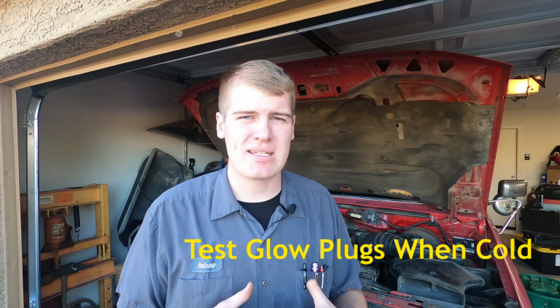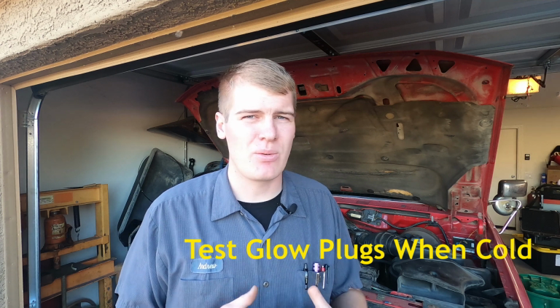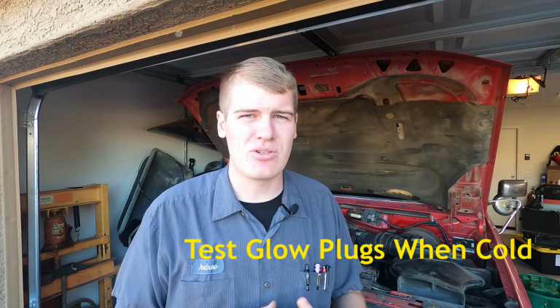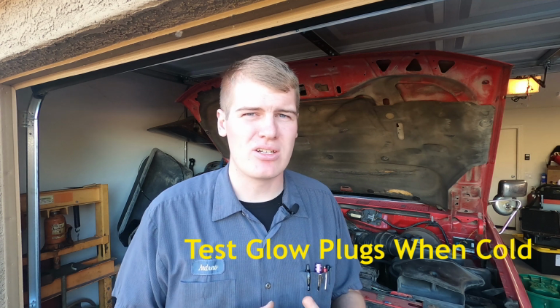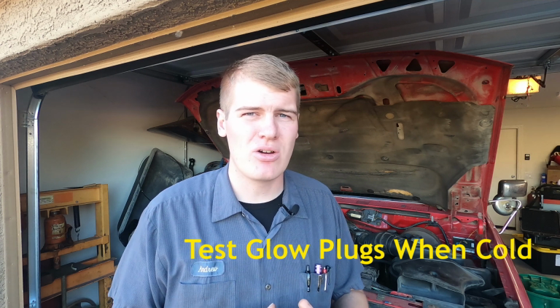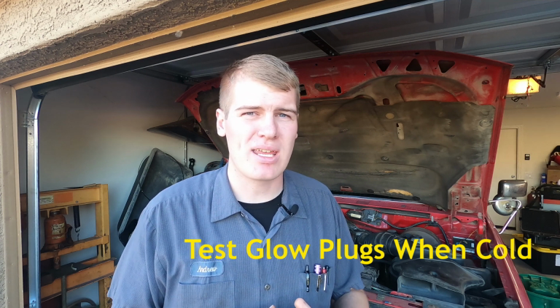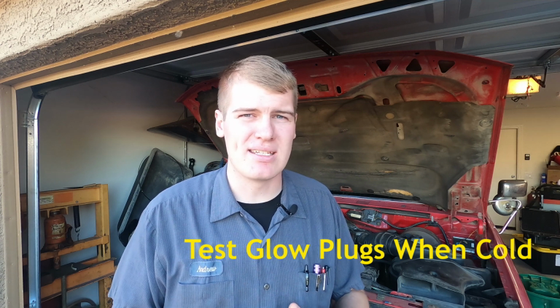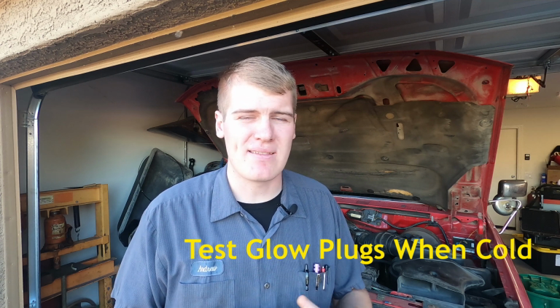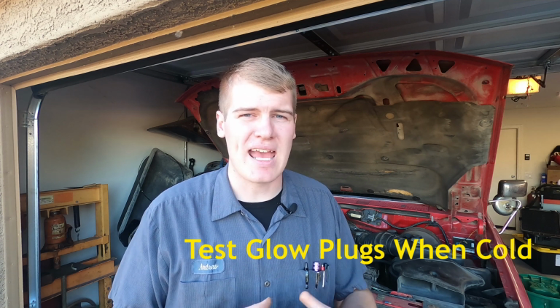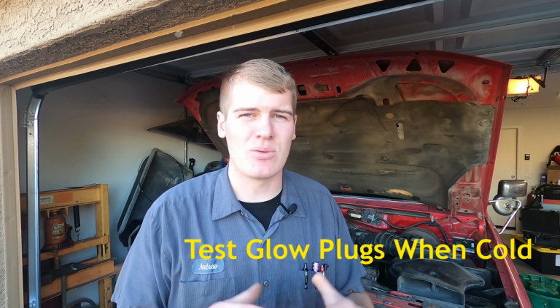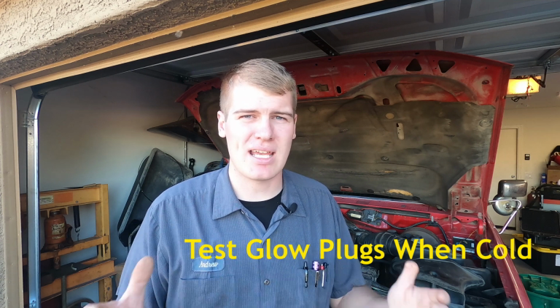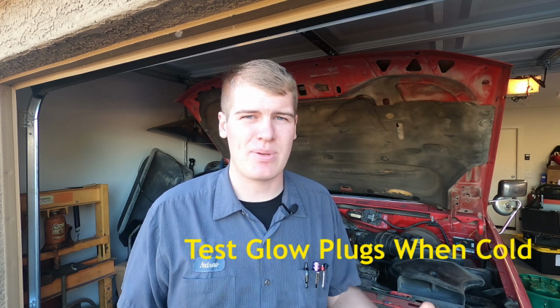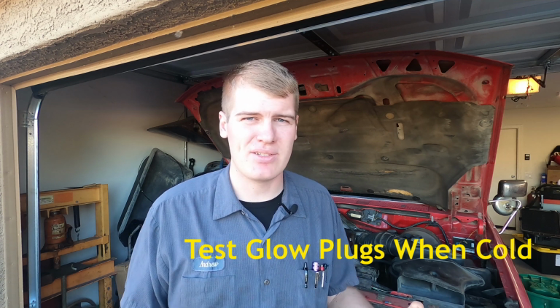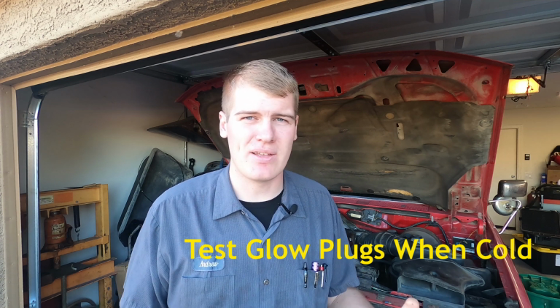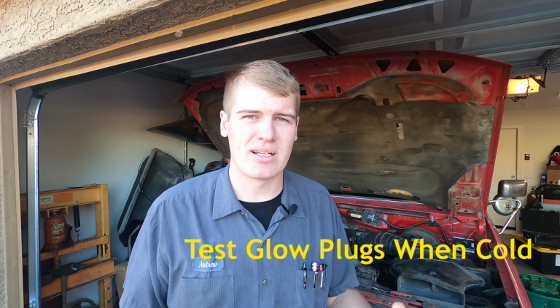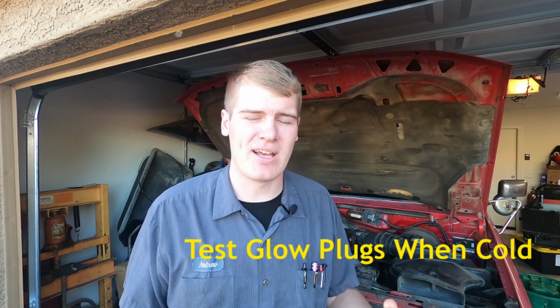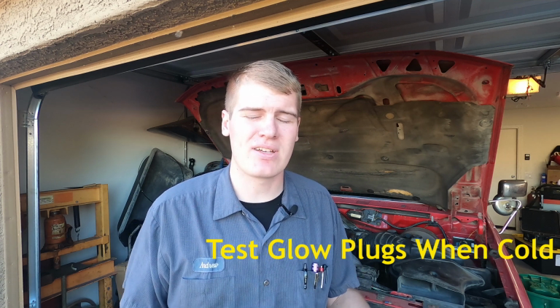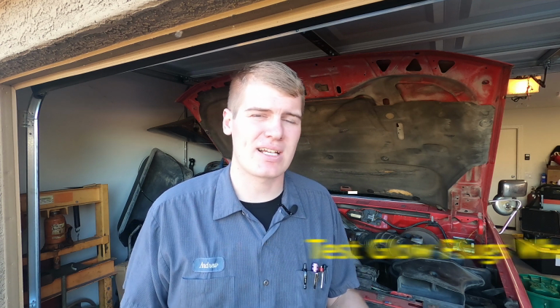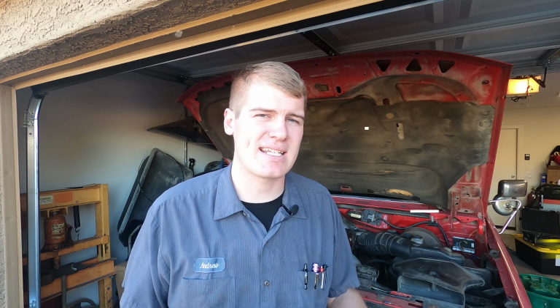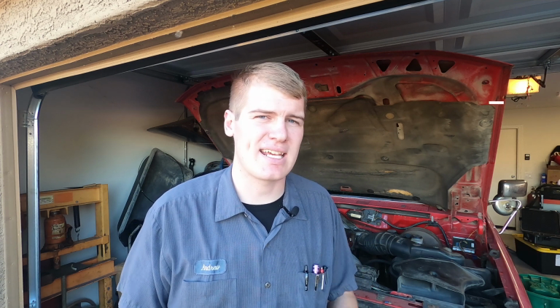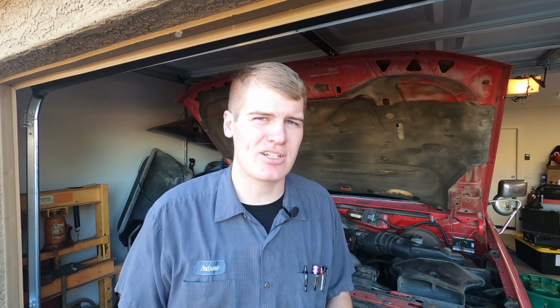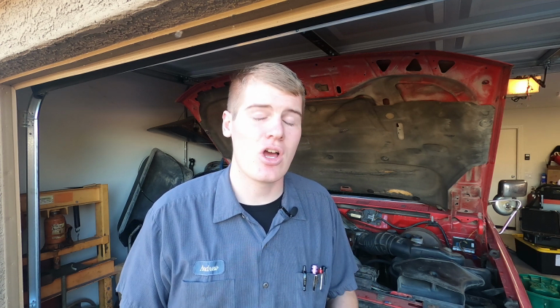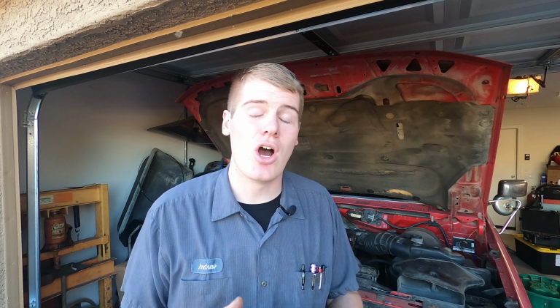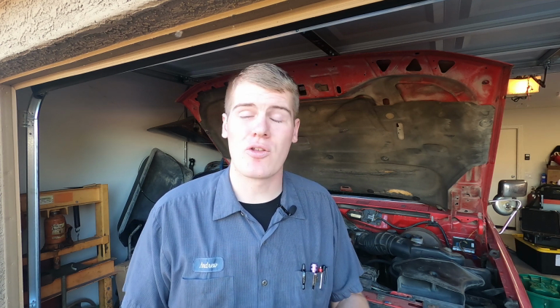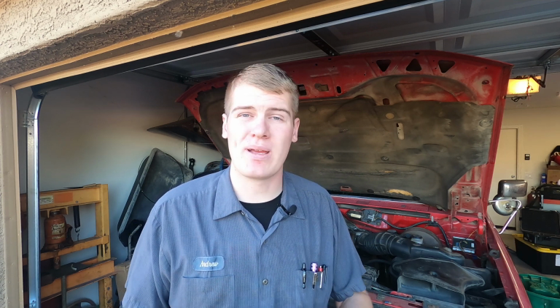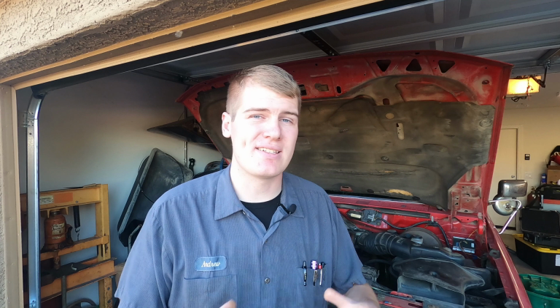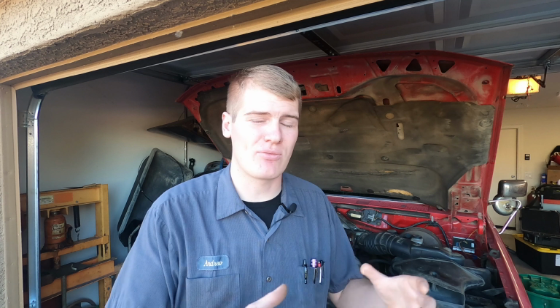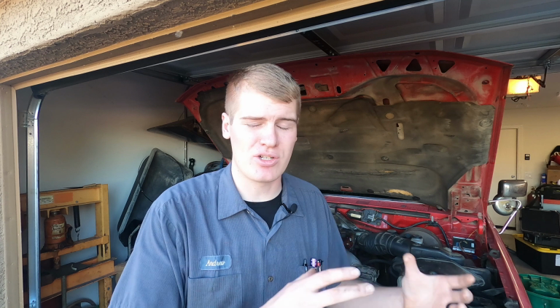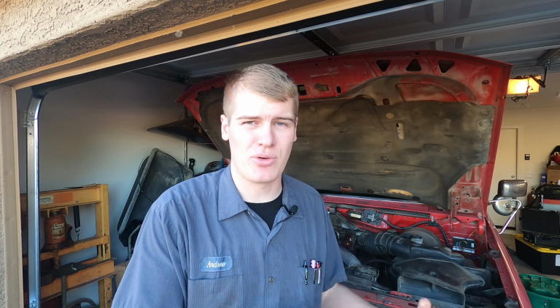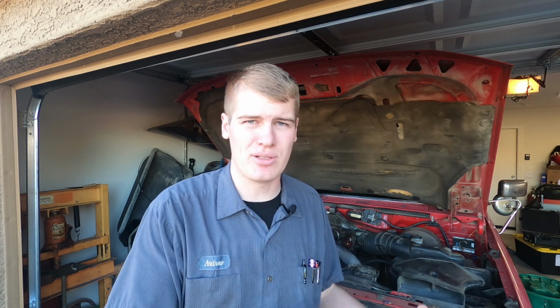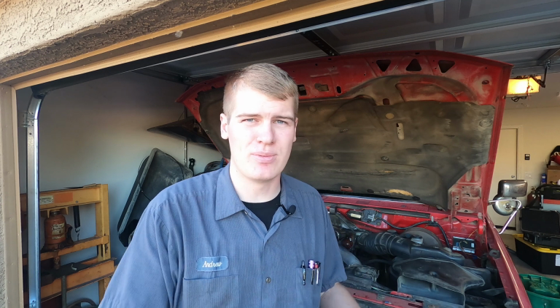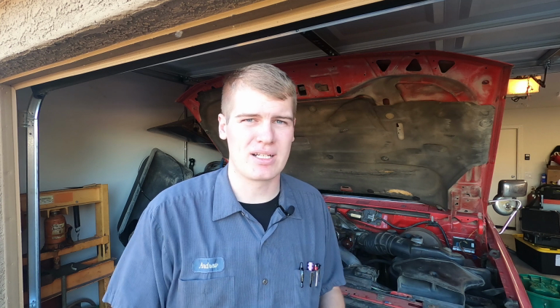What you need to know is the outside pins on the valve cover gasket connector are the pins that control the glow plug.